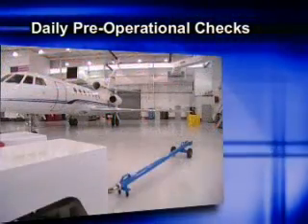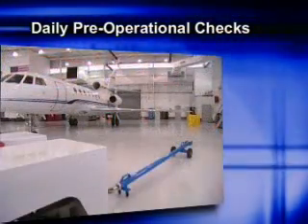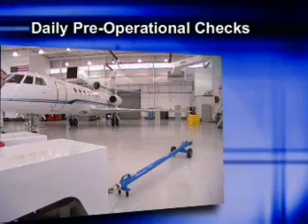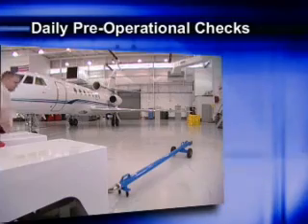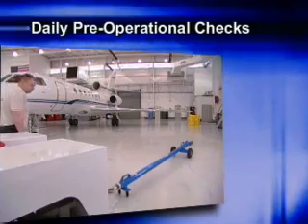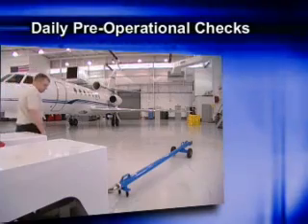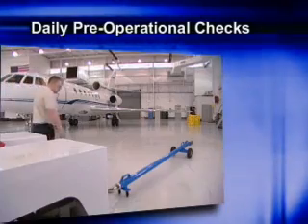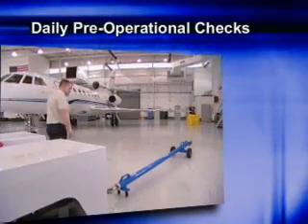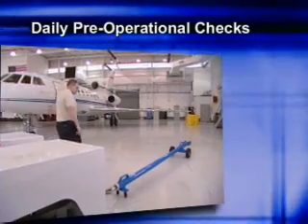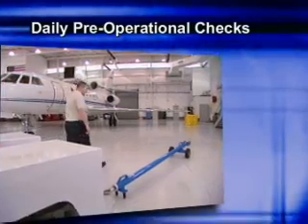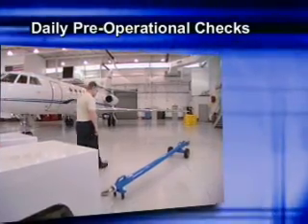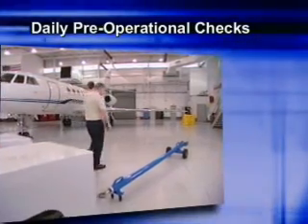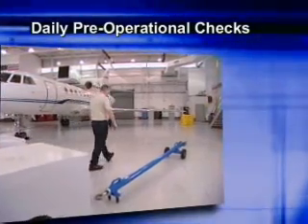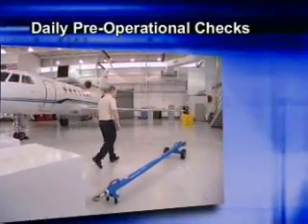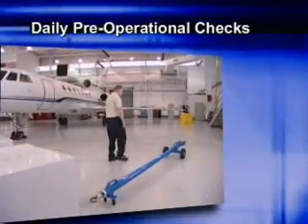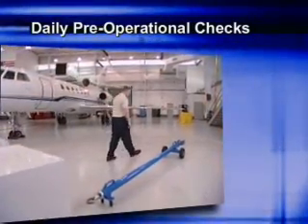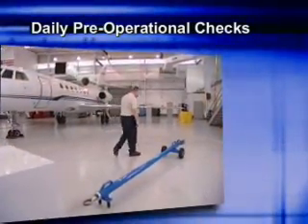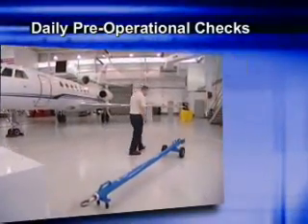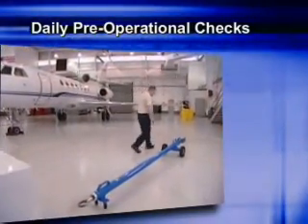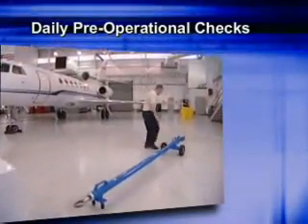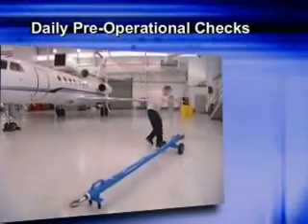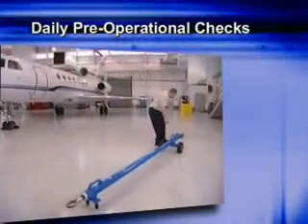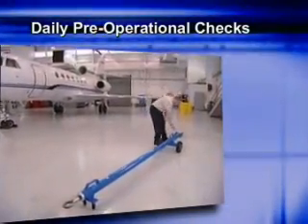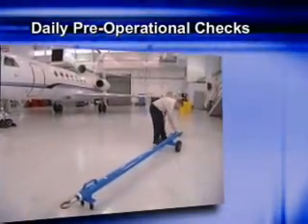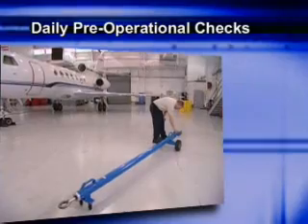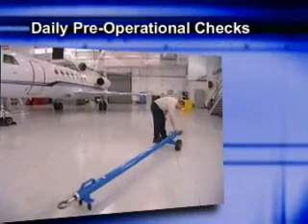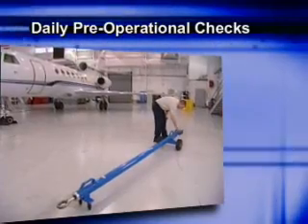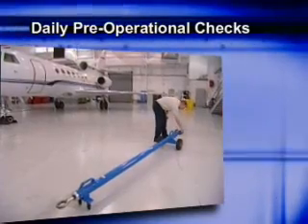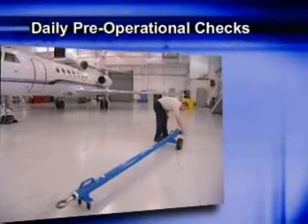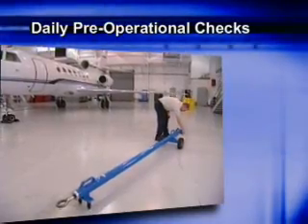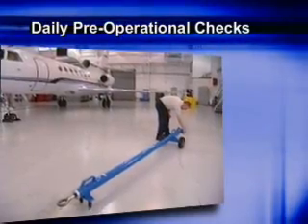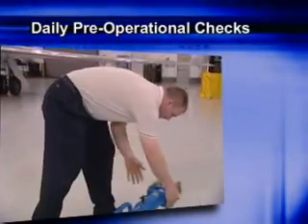Before using the tow bar, complete a visual inspection of the entire tow bar, focusing on the eyelet and tow head.